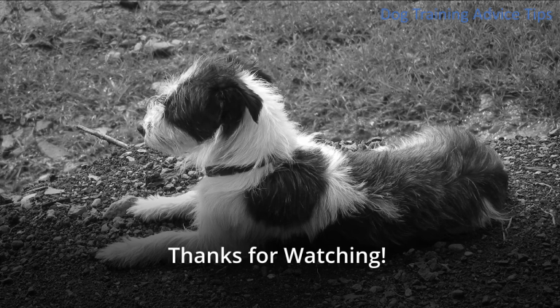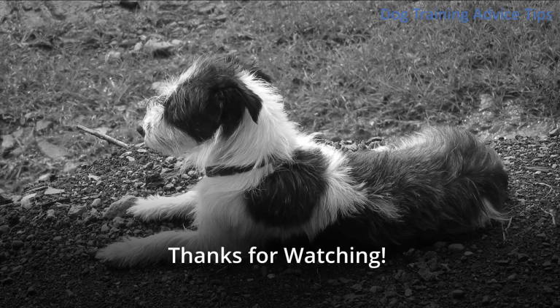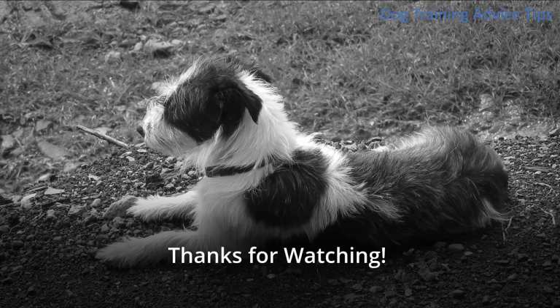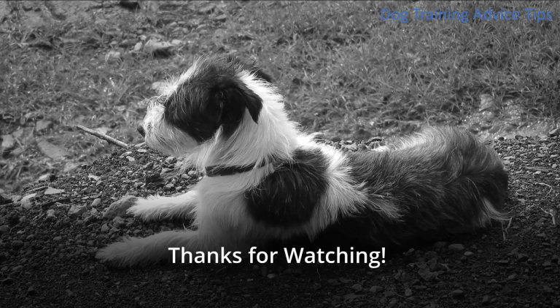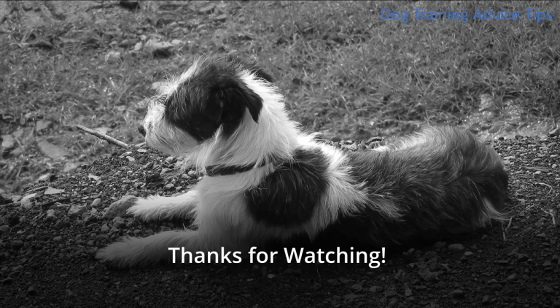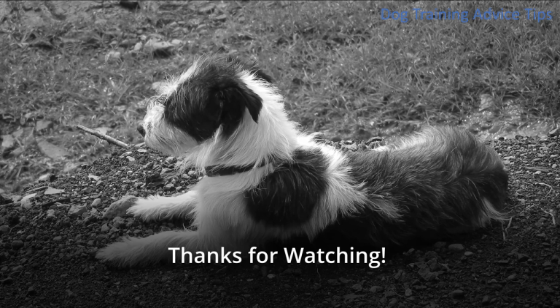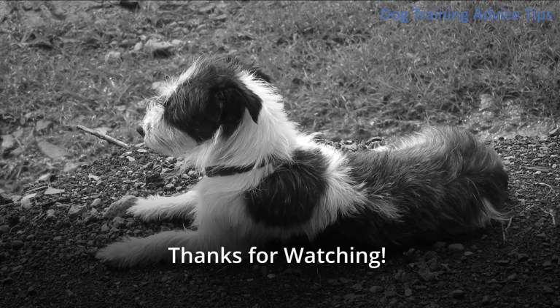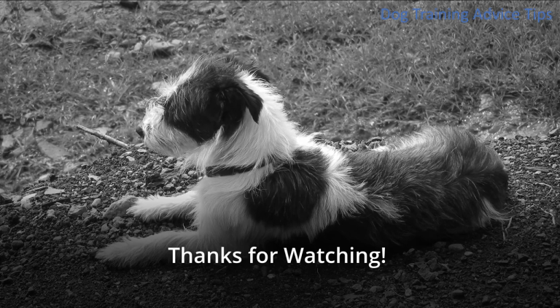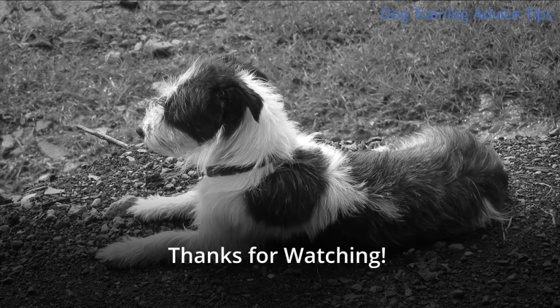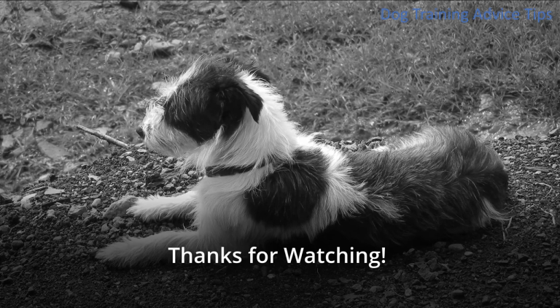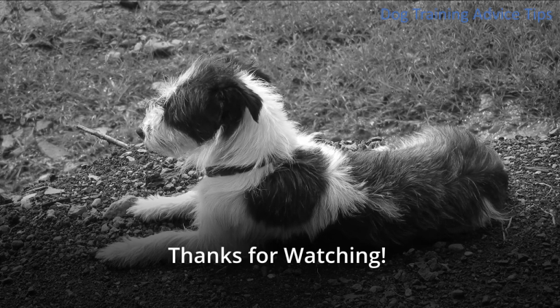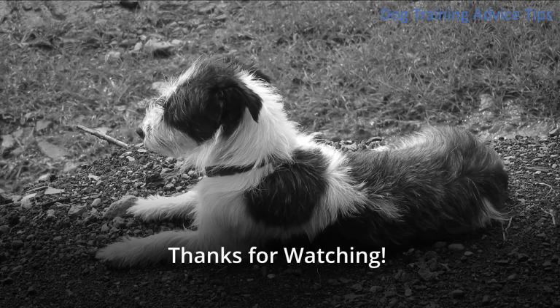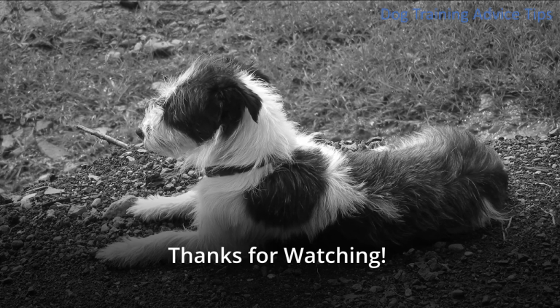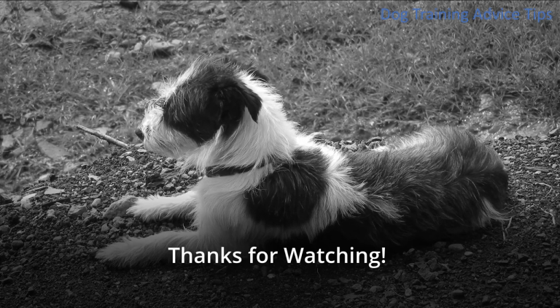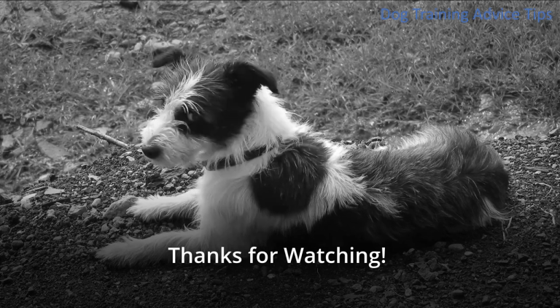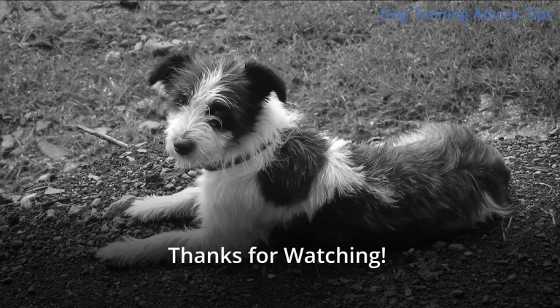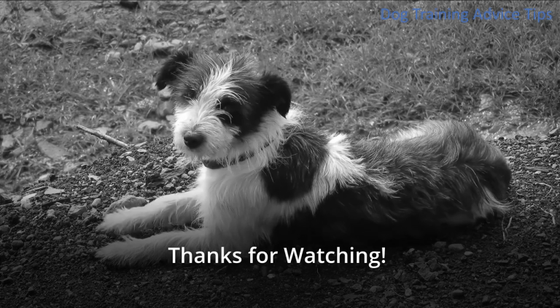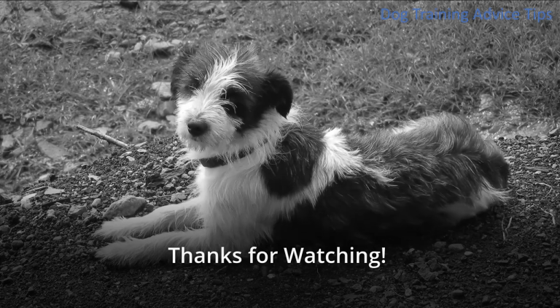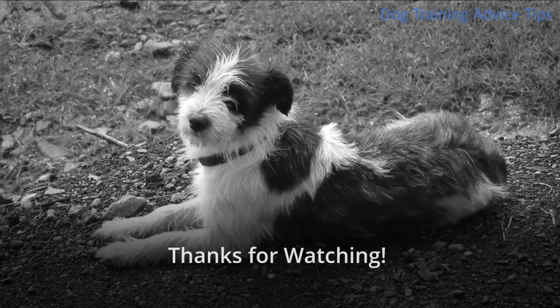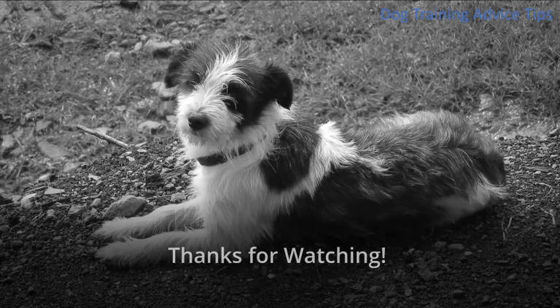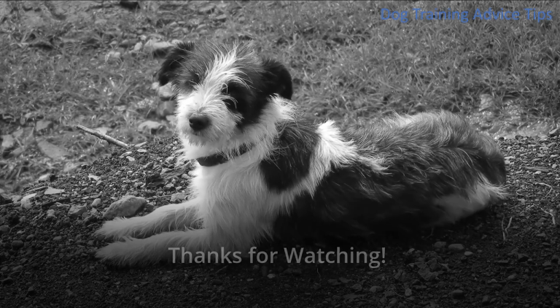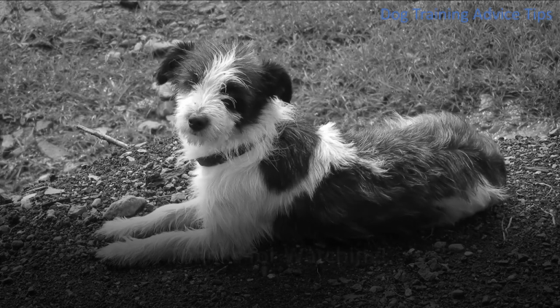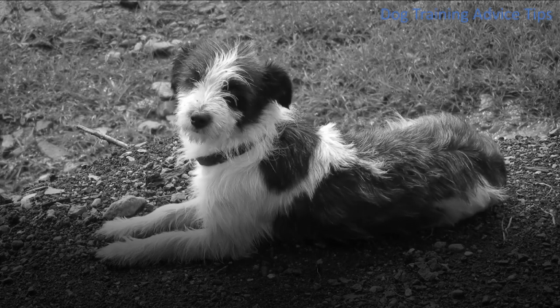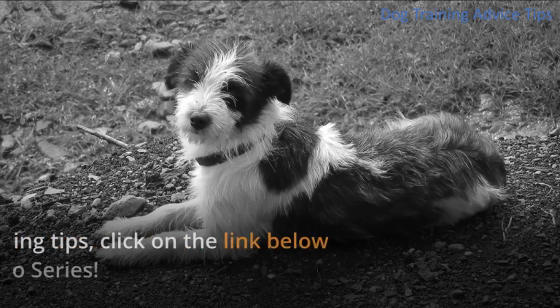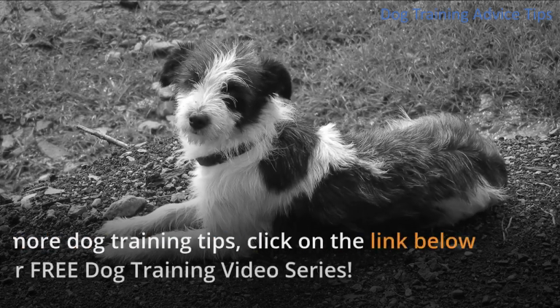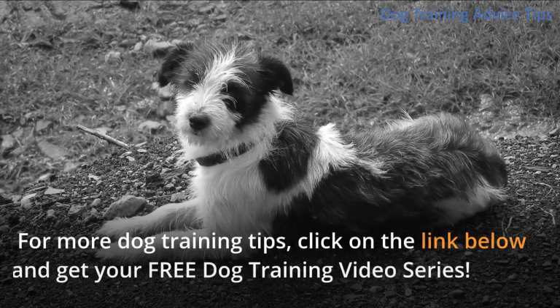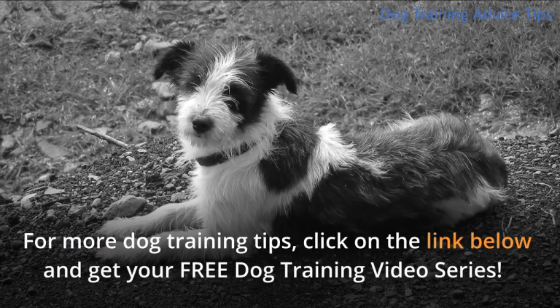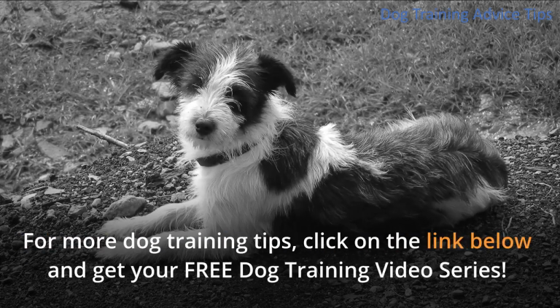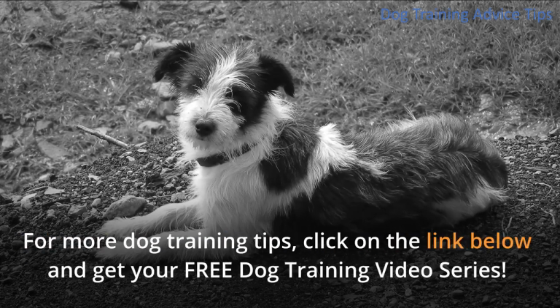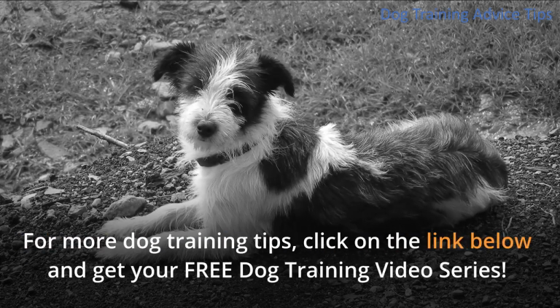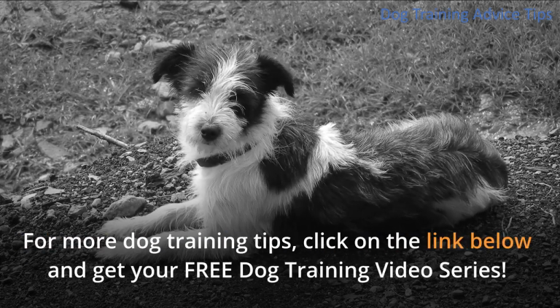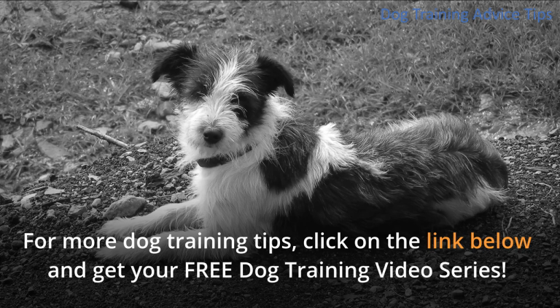For more dog training tips, click on the link below and get your free dog training video series.